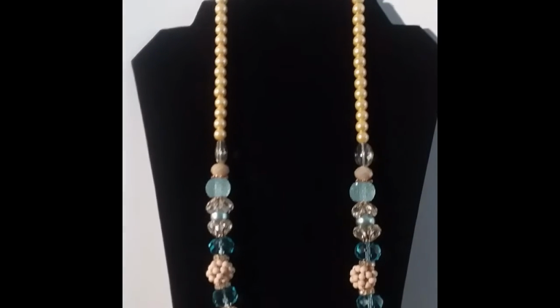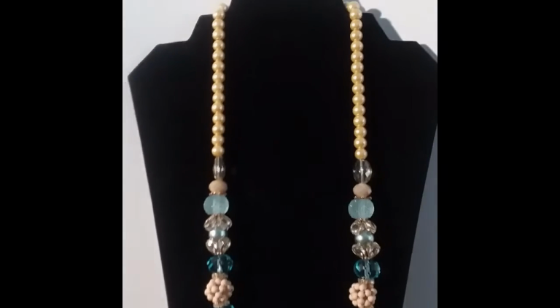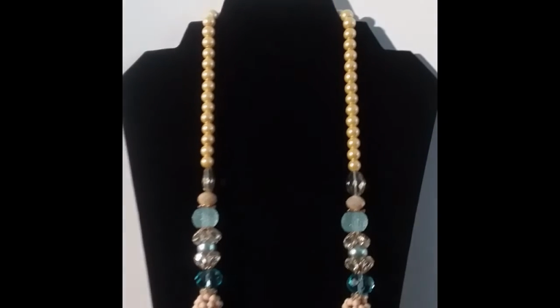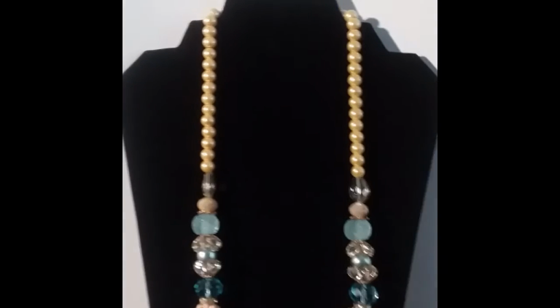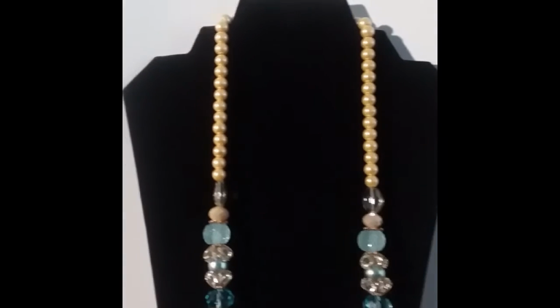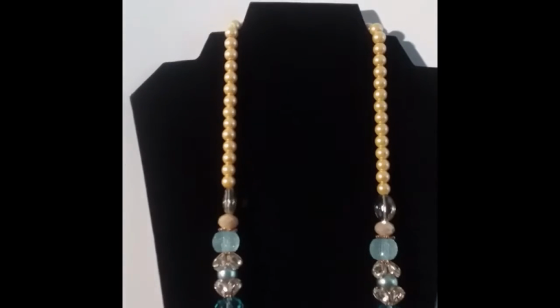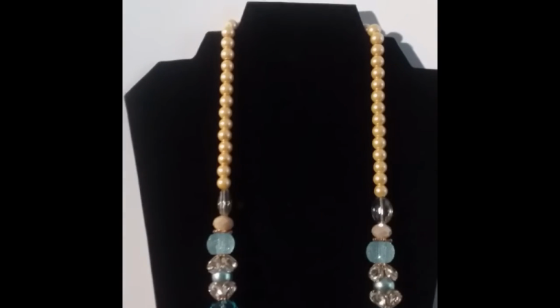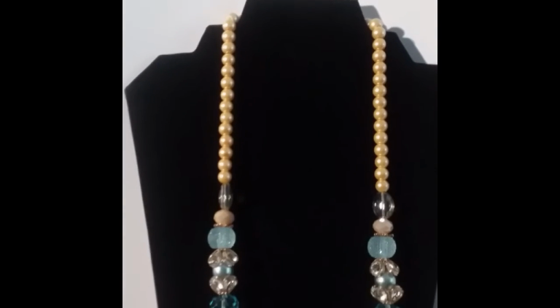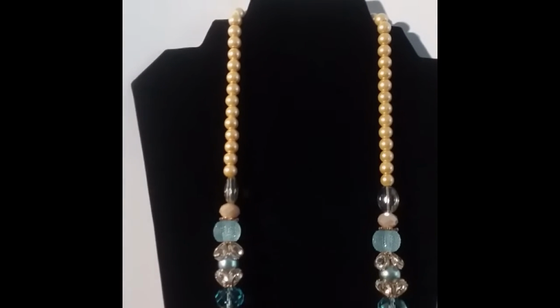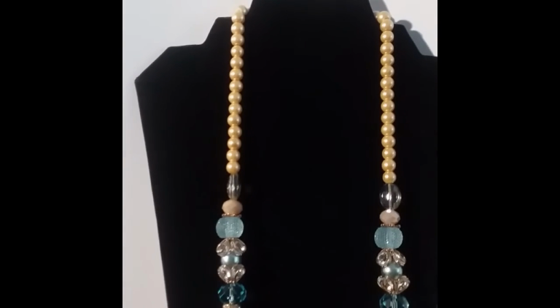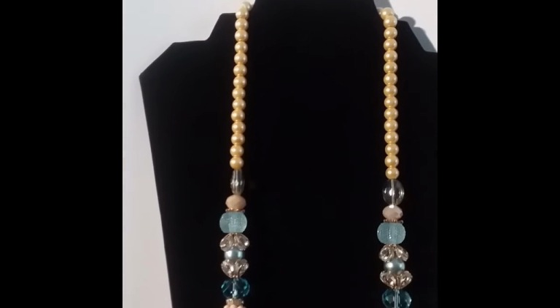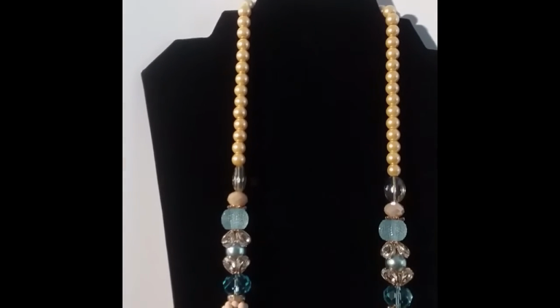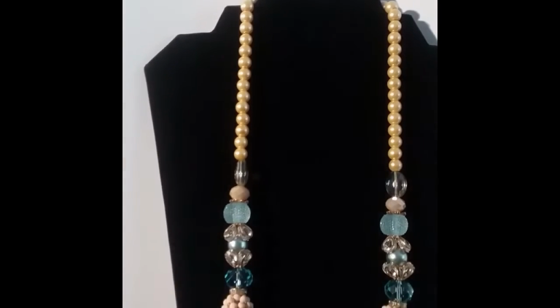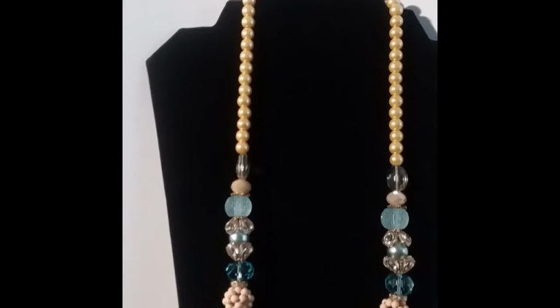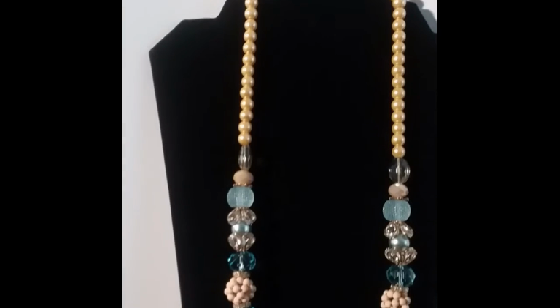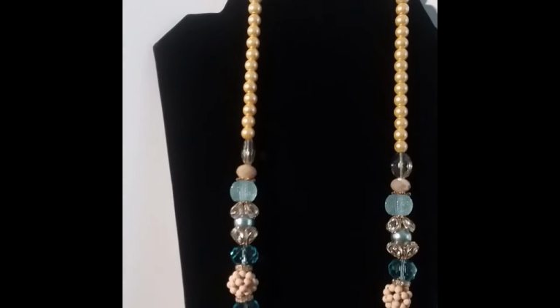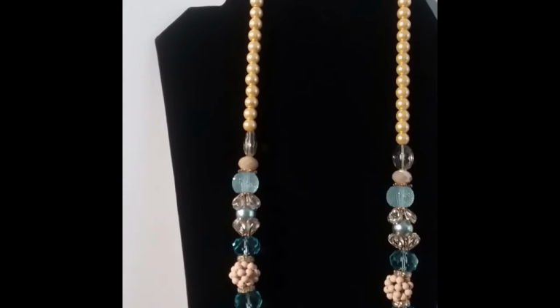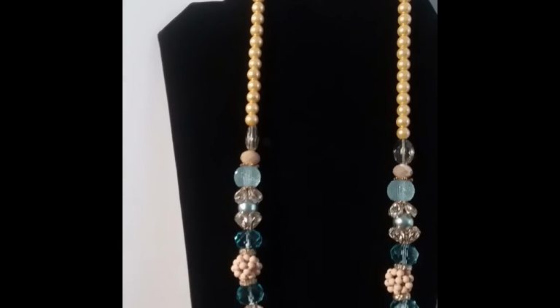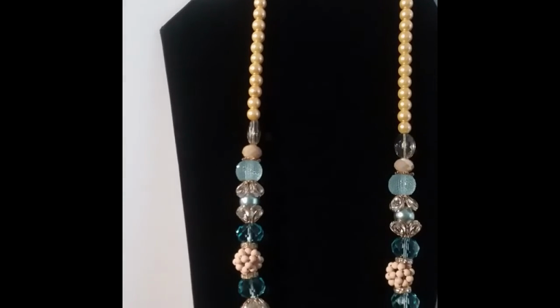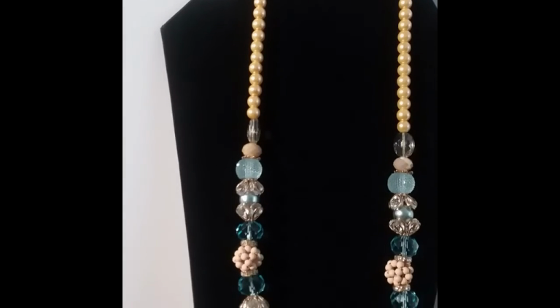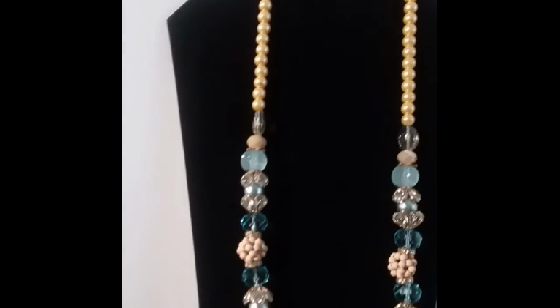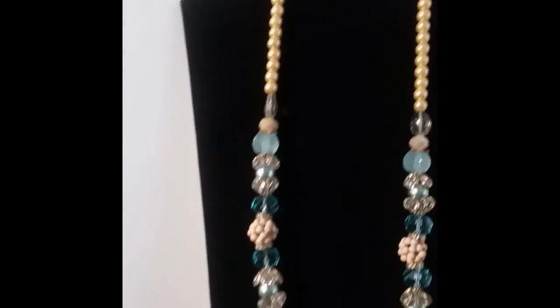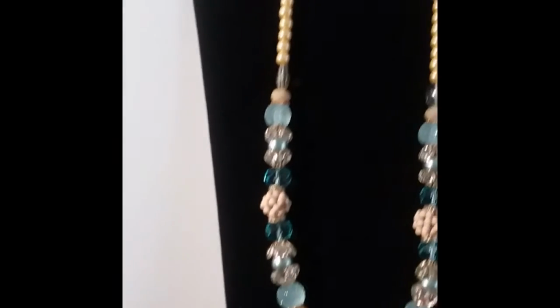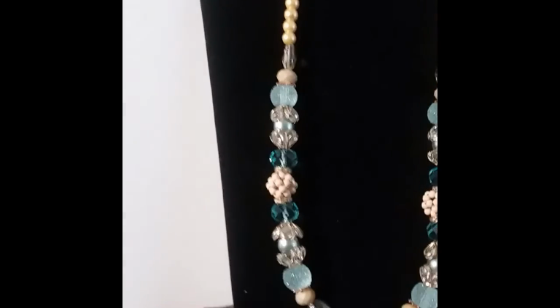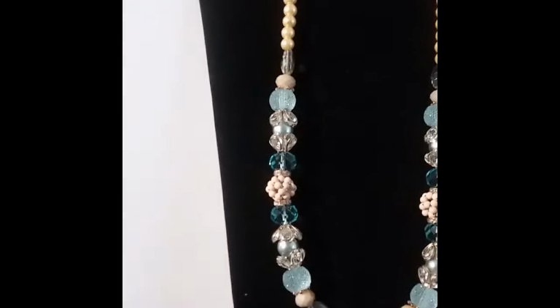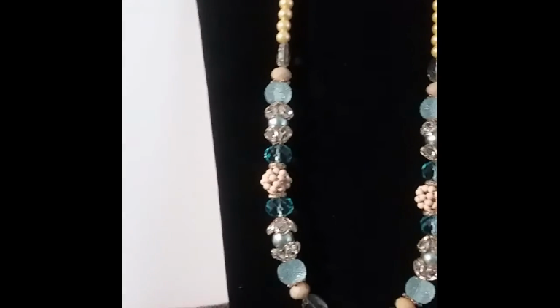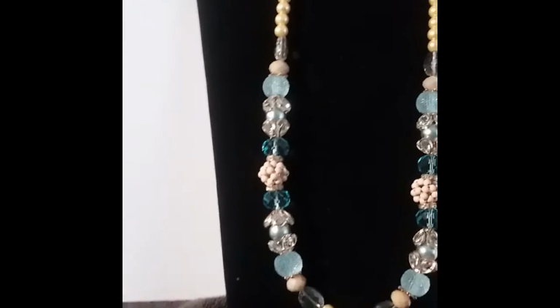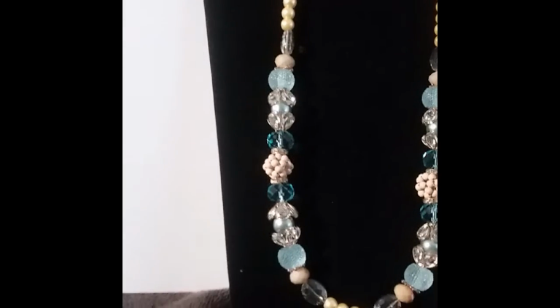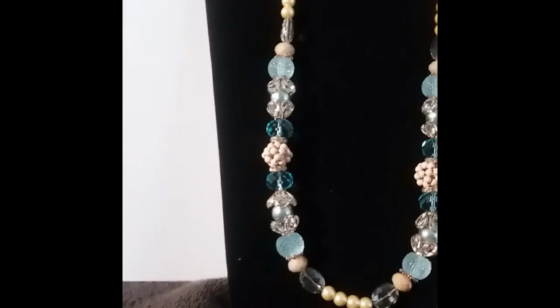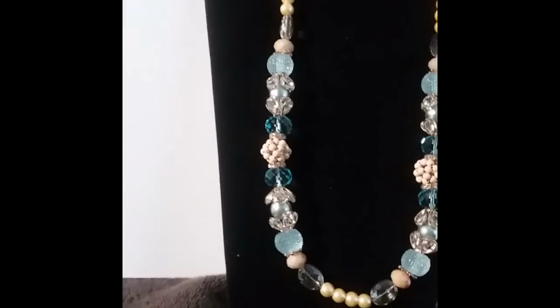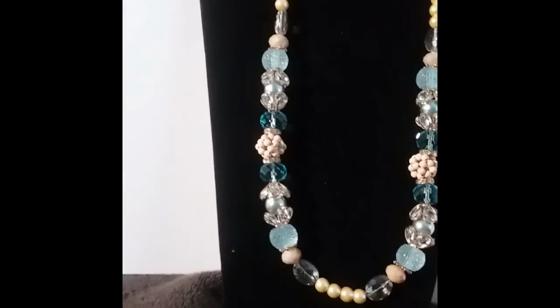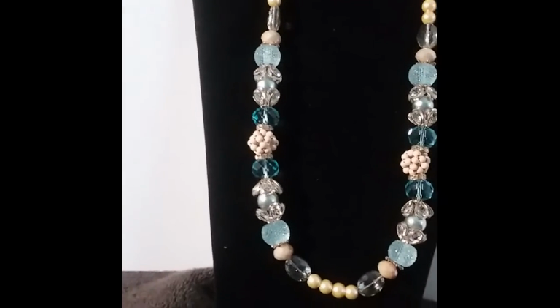This one right here is called the baby blue beige flower.